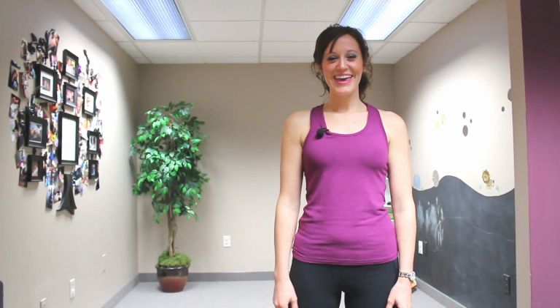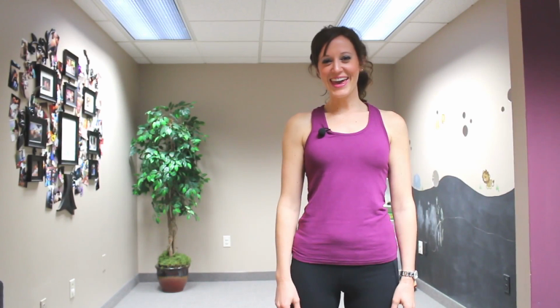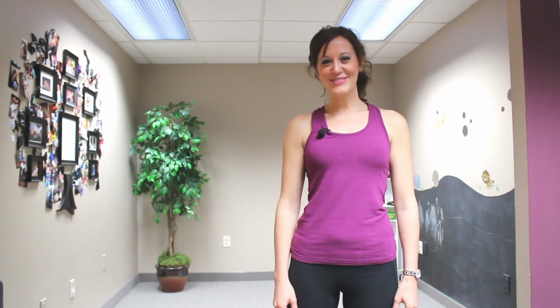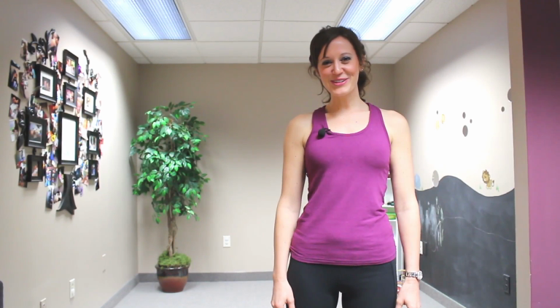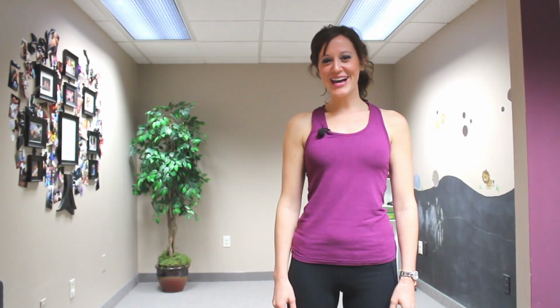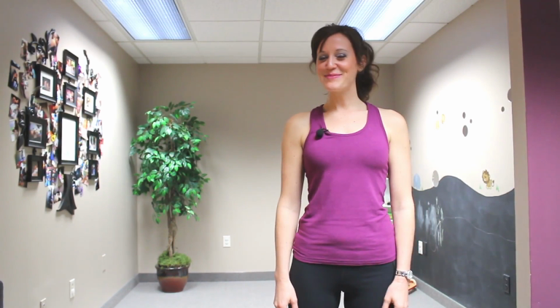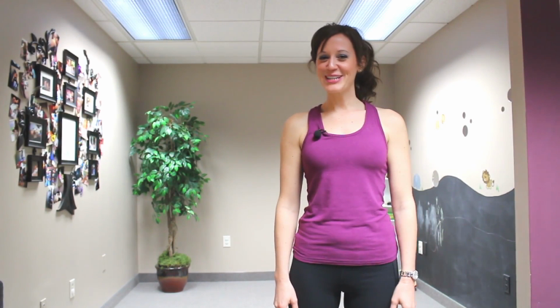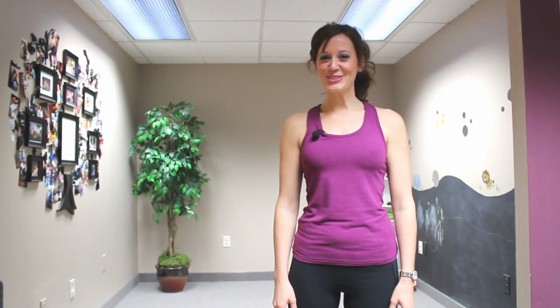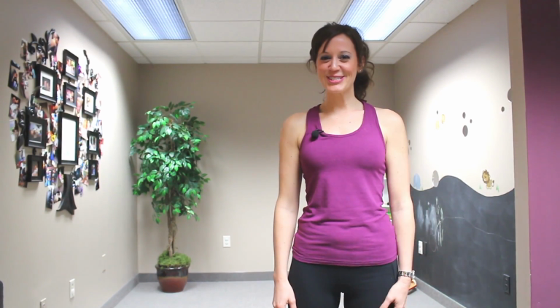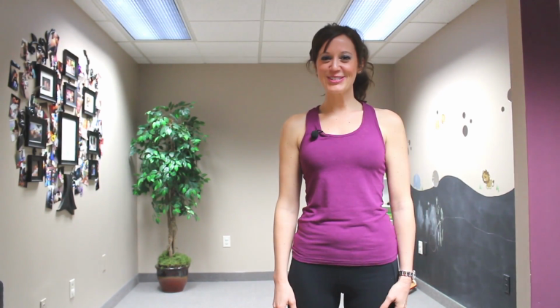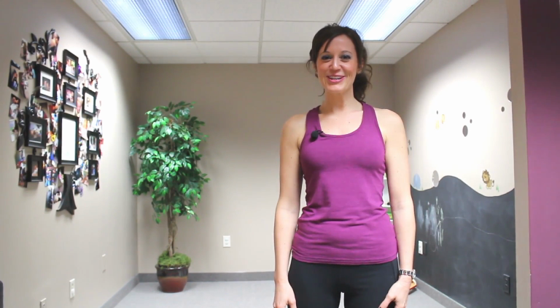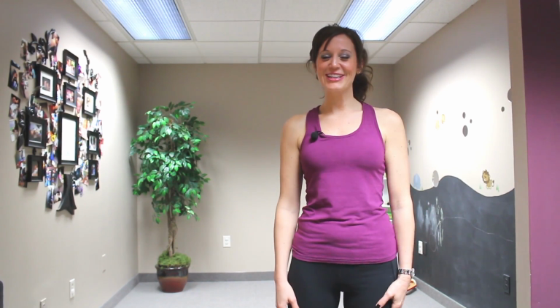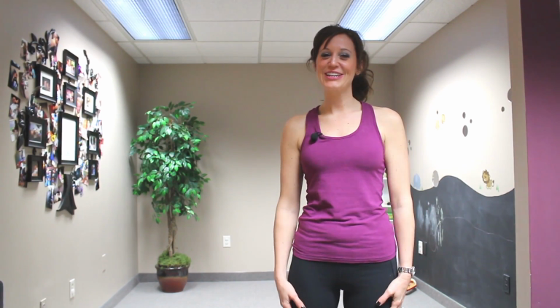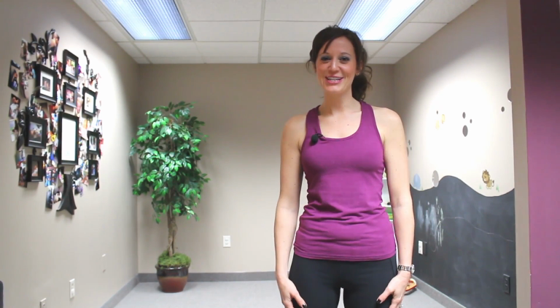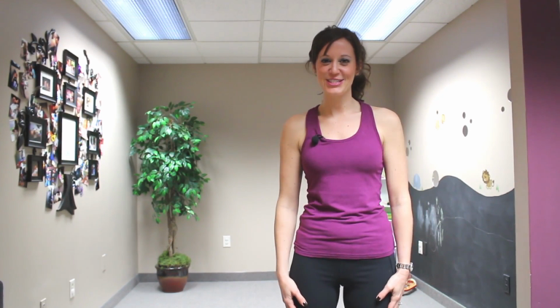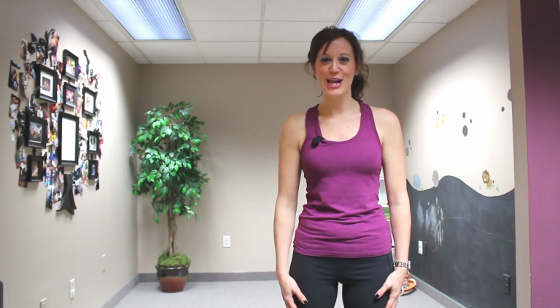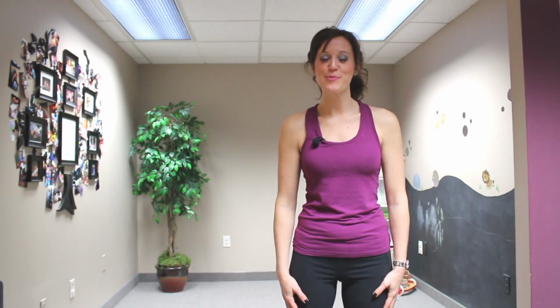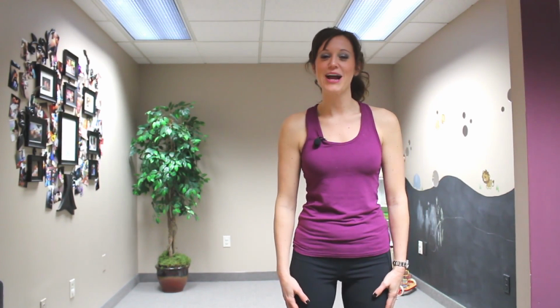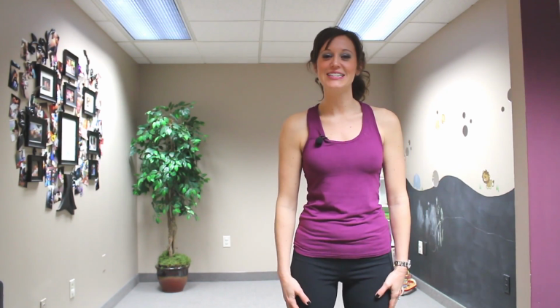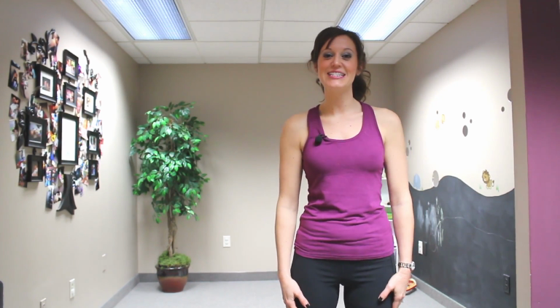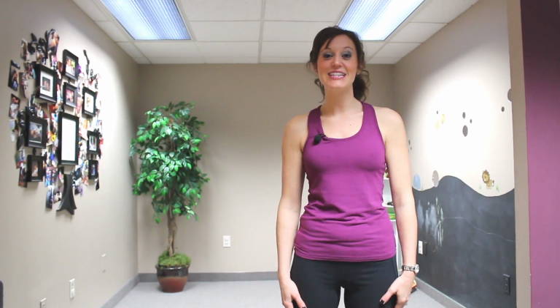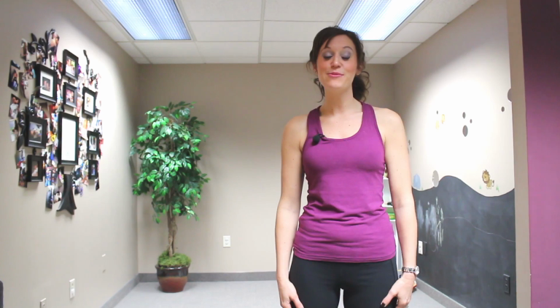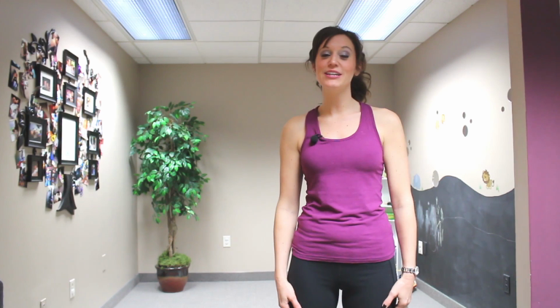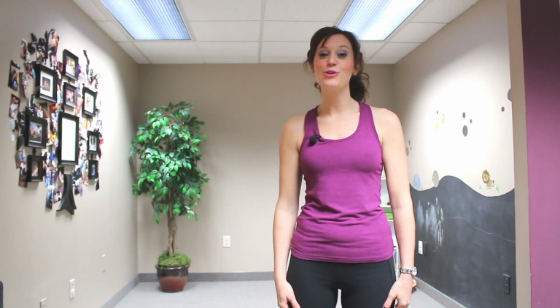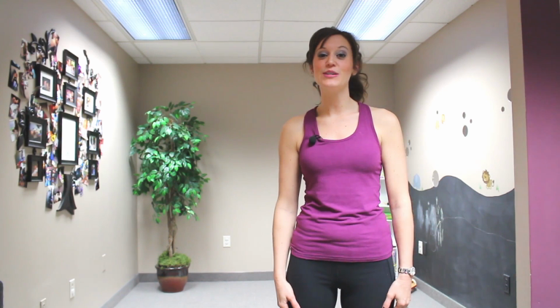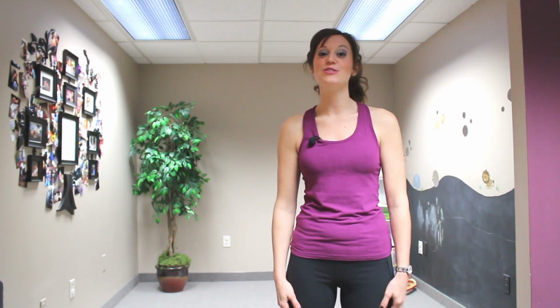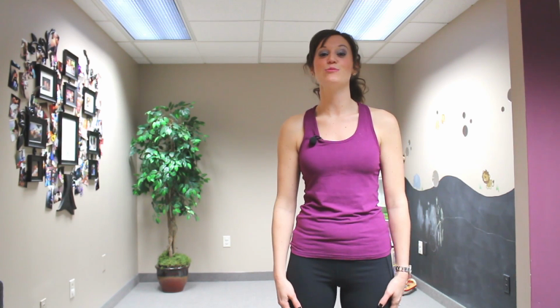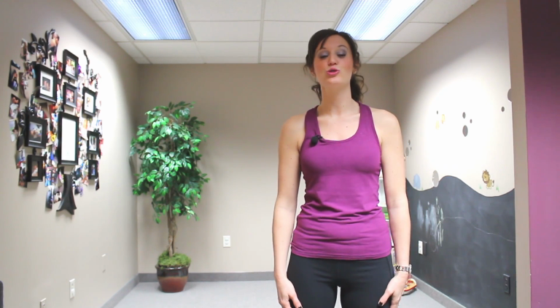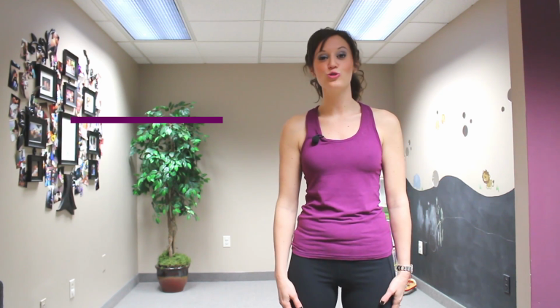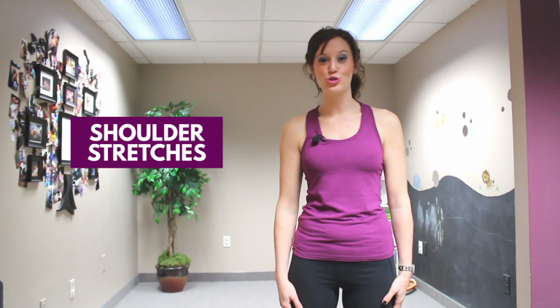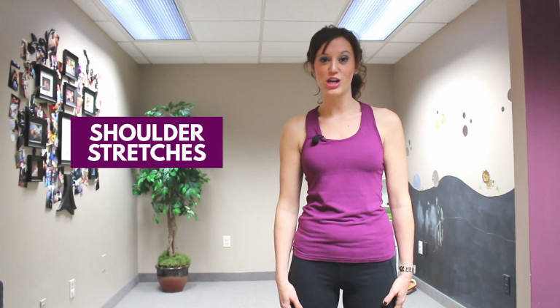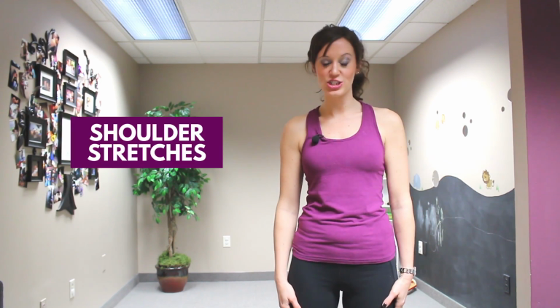Hey everyone, I'm Dr. Crystal here at Clear Connections Chiropractic, and today we're going to go into some shoulder stretches.